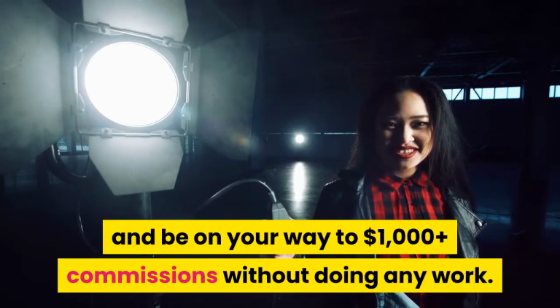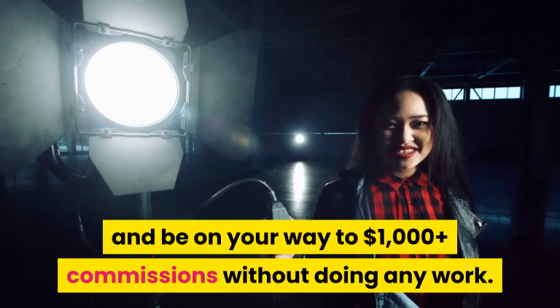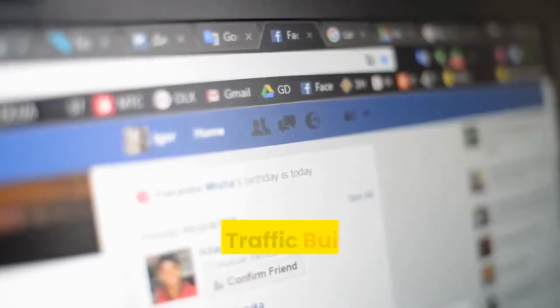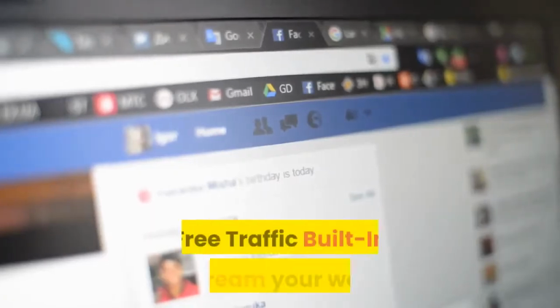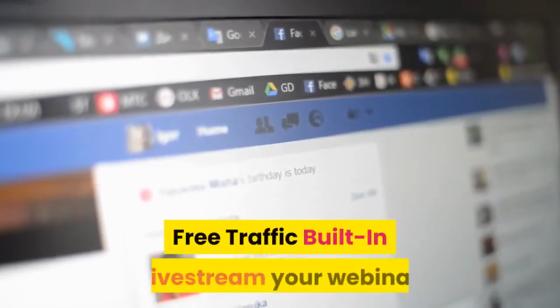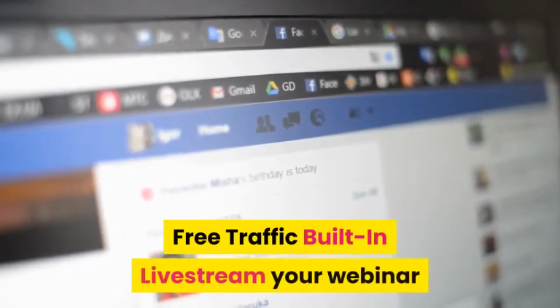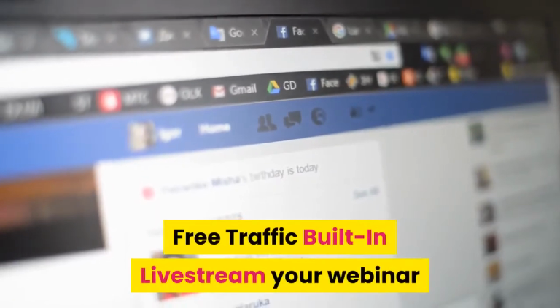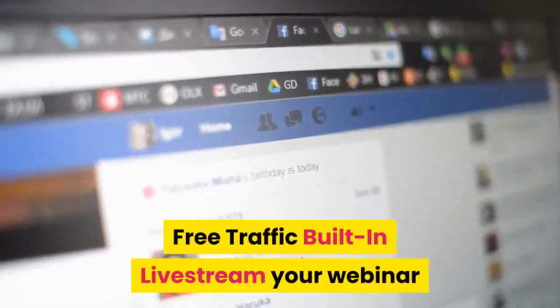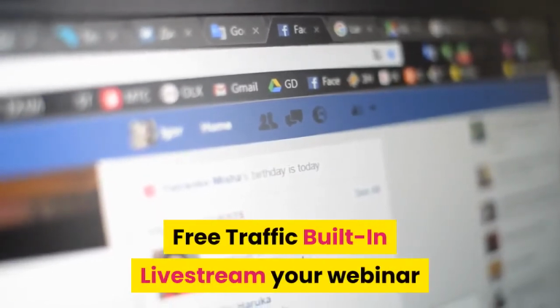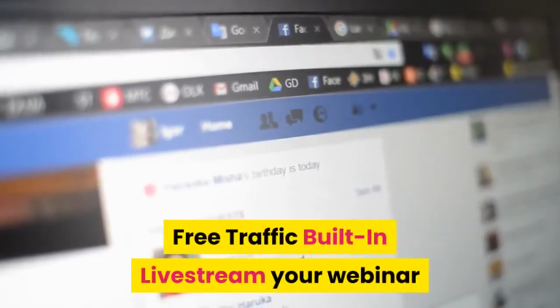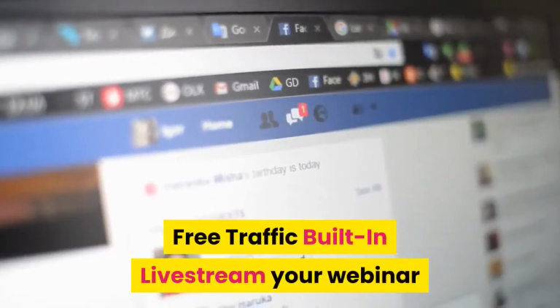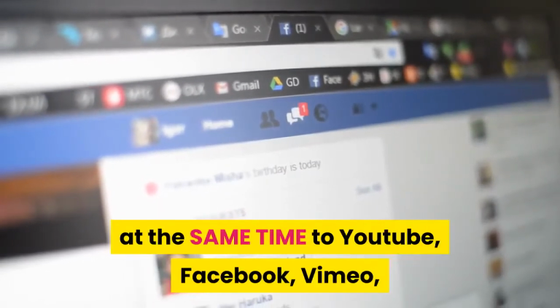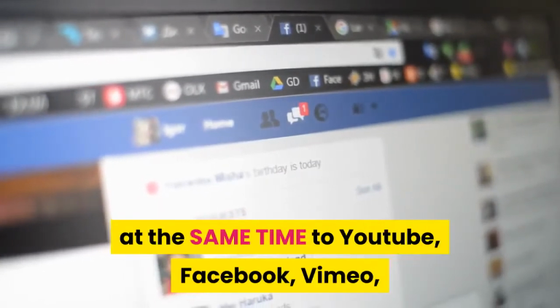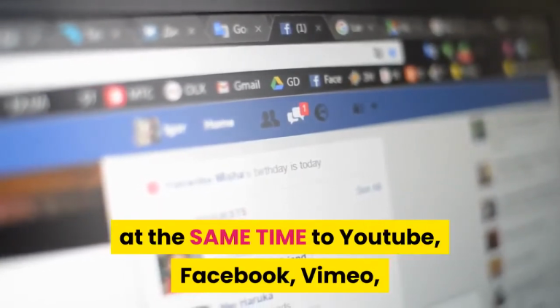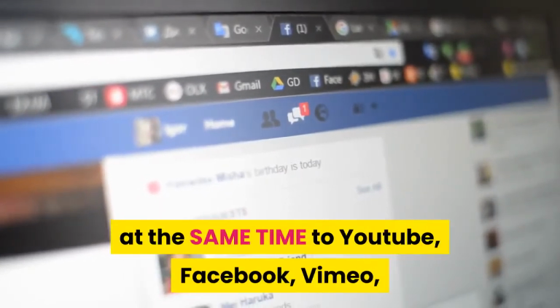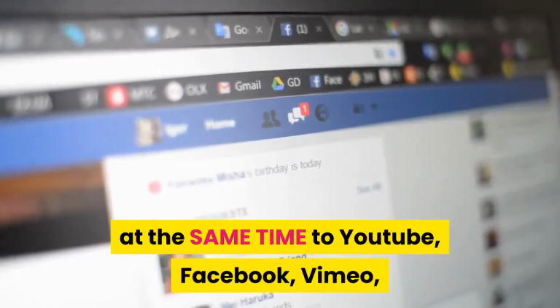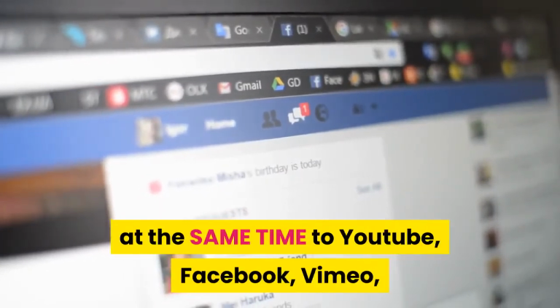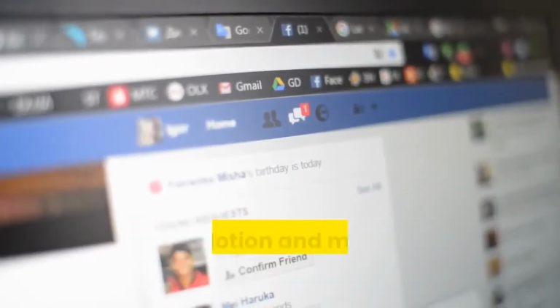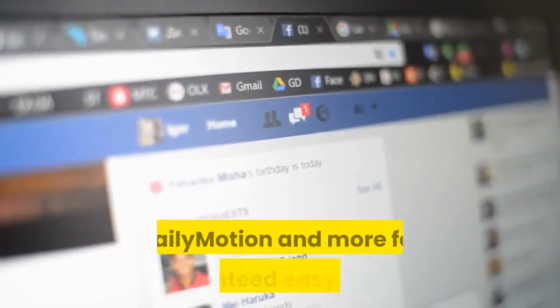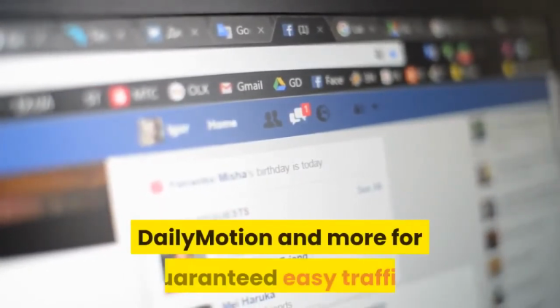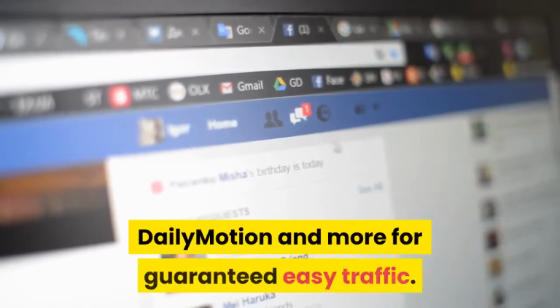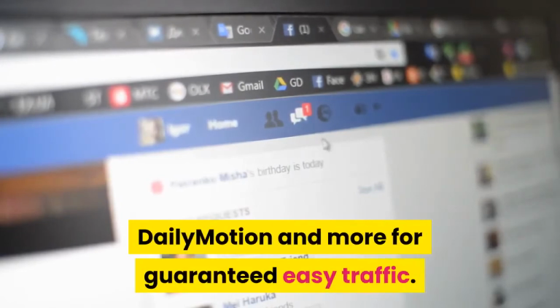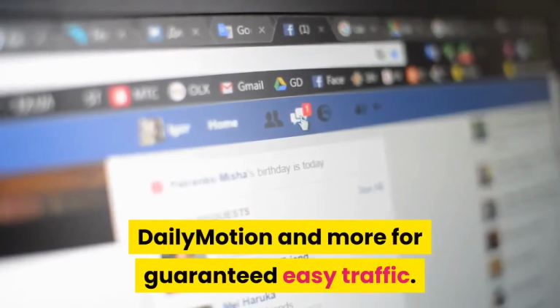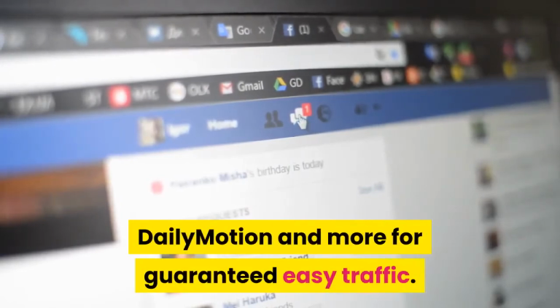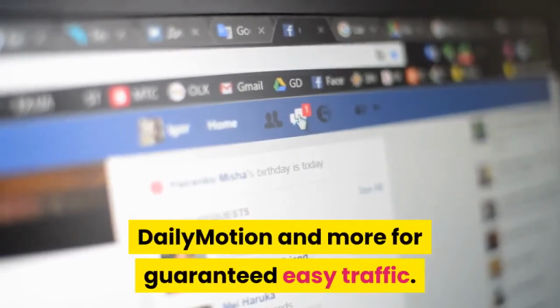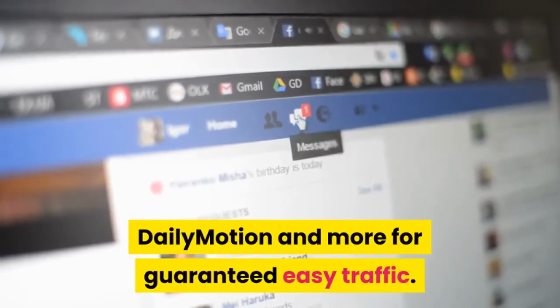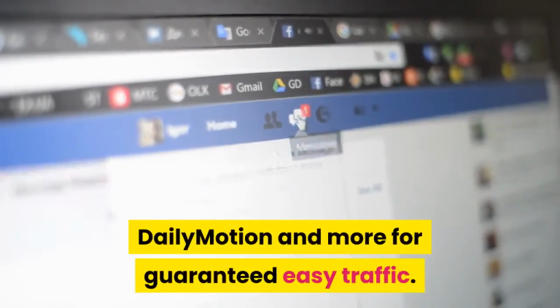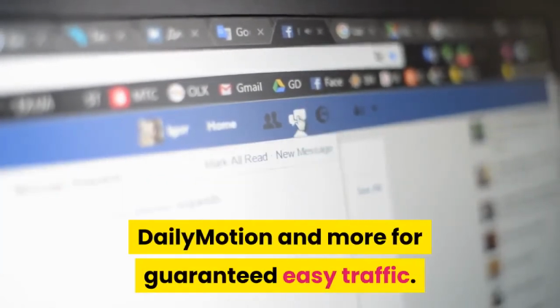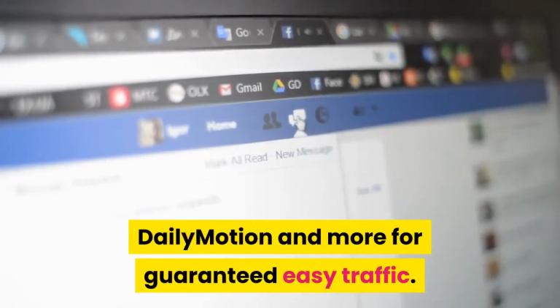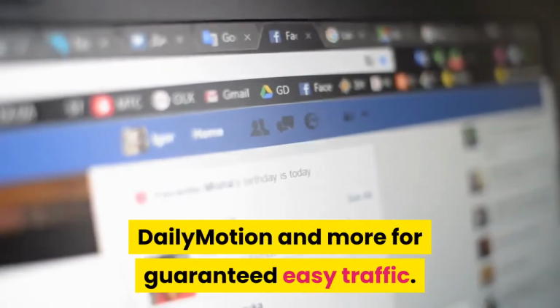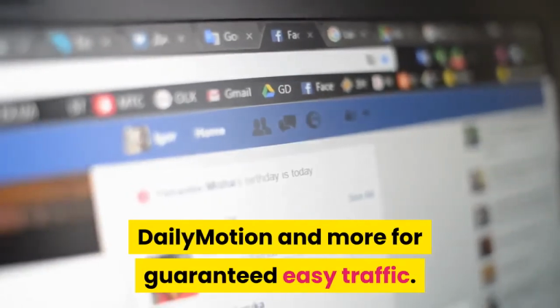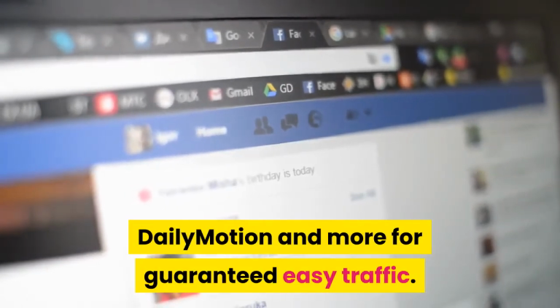Free traffic built-in: live stream your webinar at the same time to YouTube, Facebook, Vimeo, Dailymotion, and more for guaranteed easy traffic.